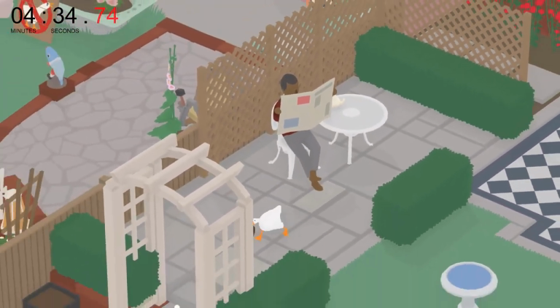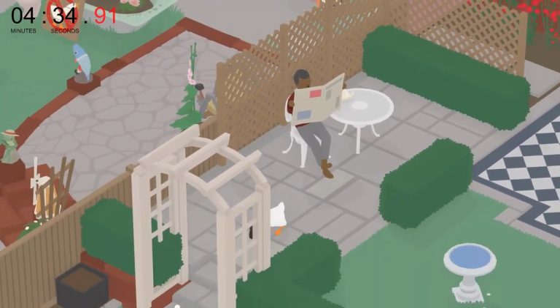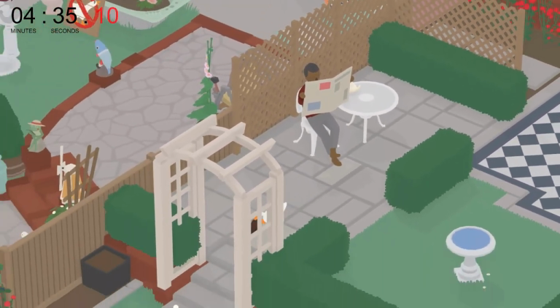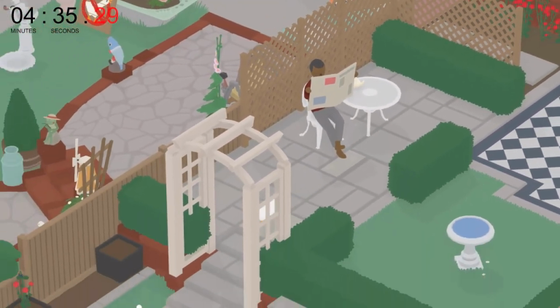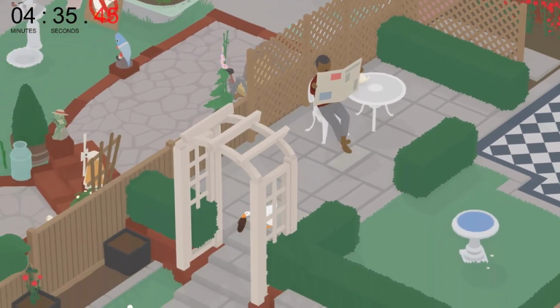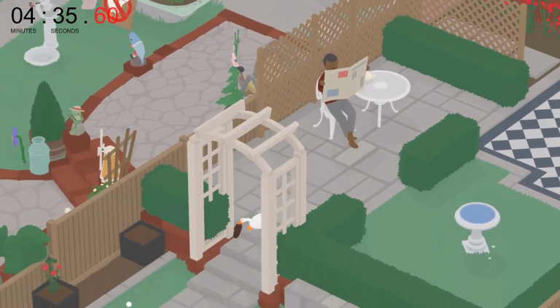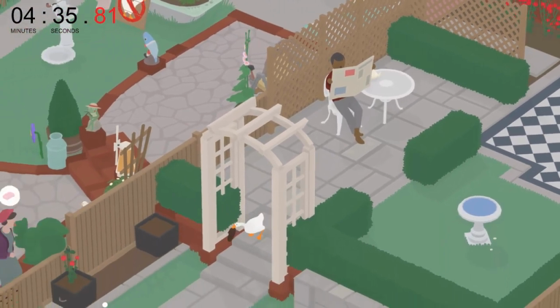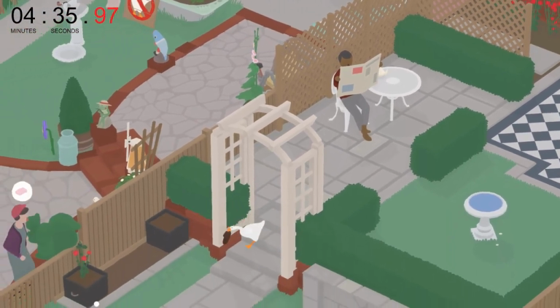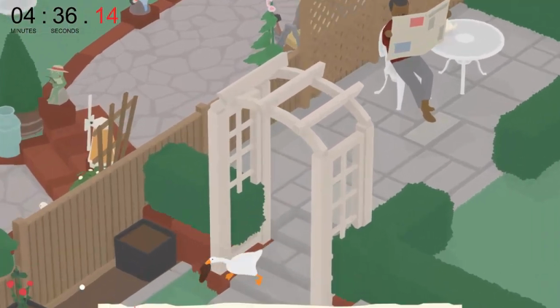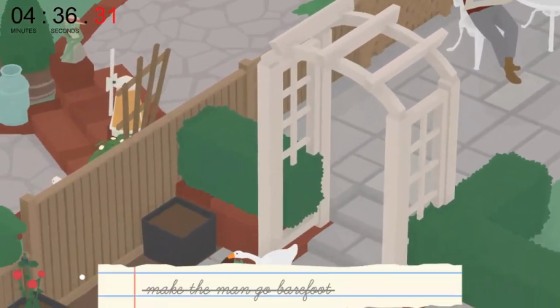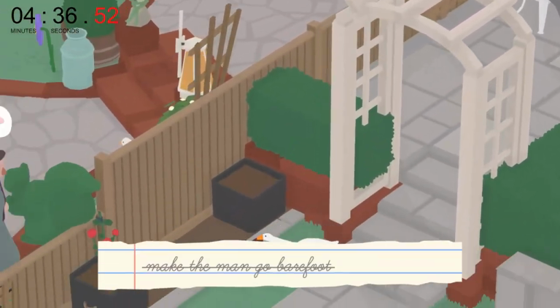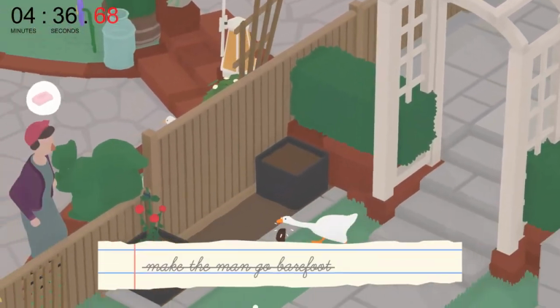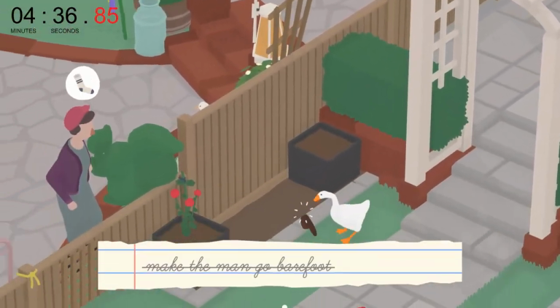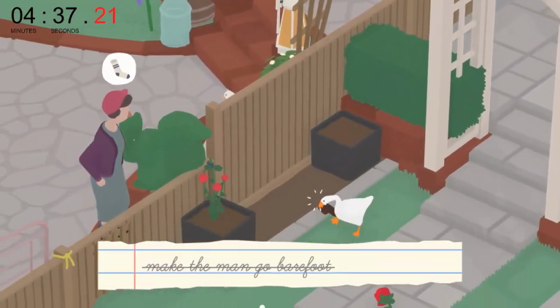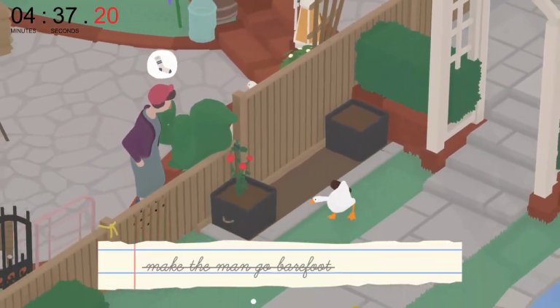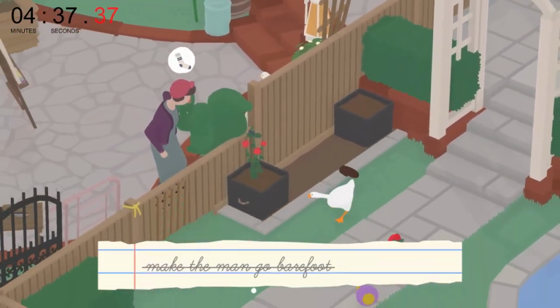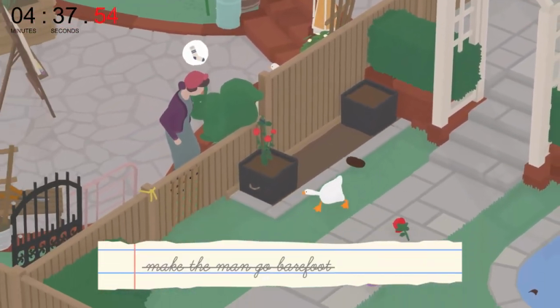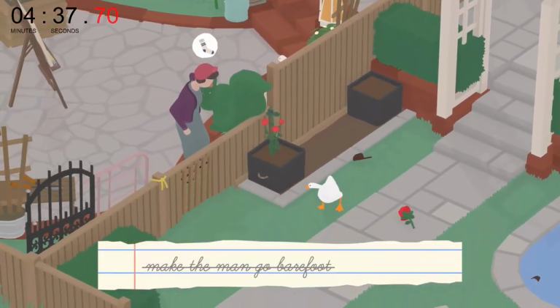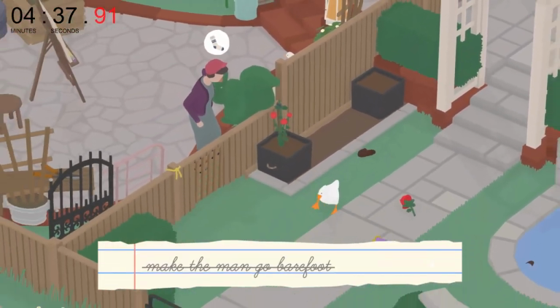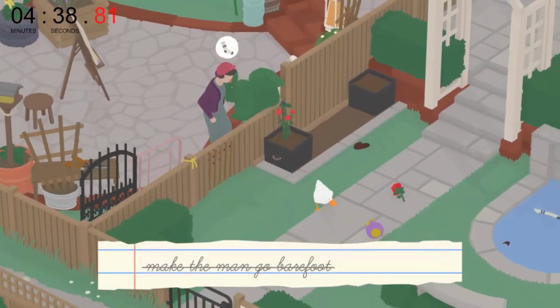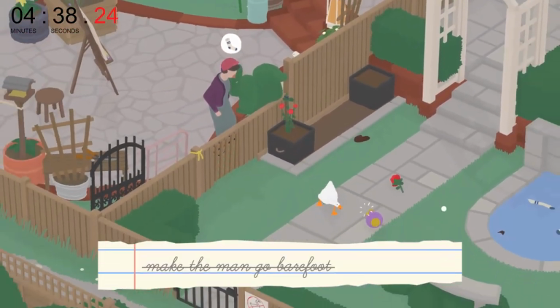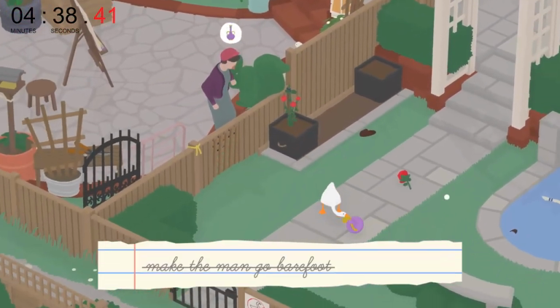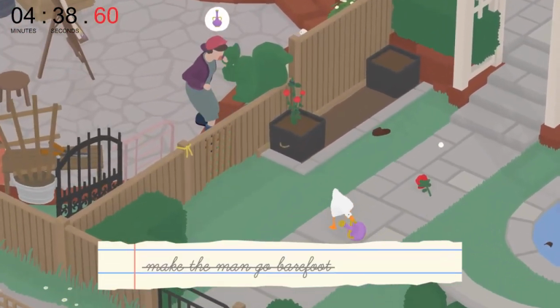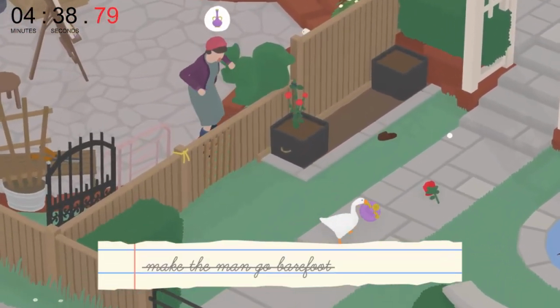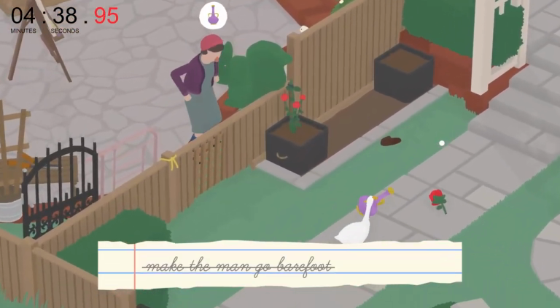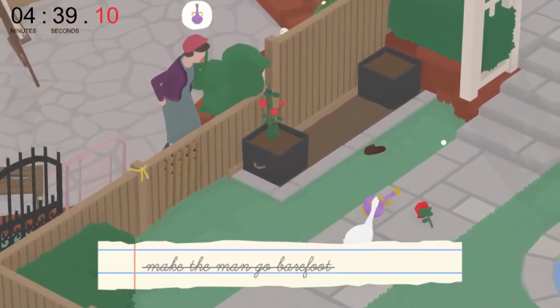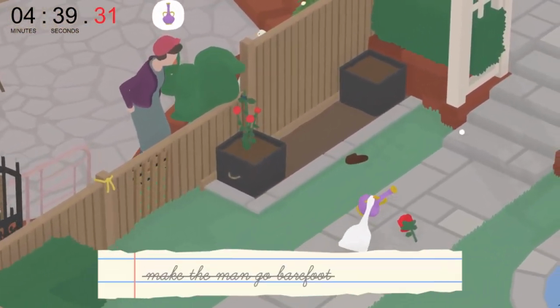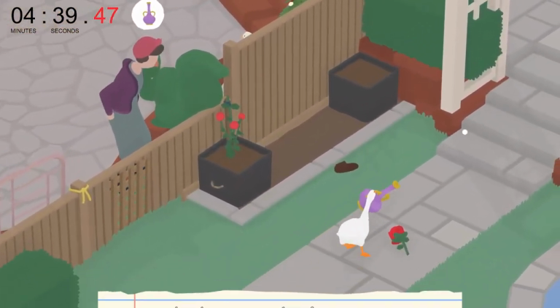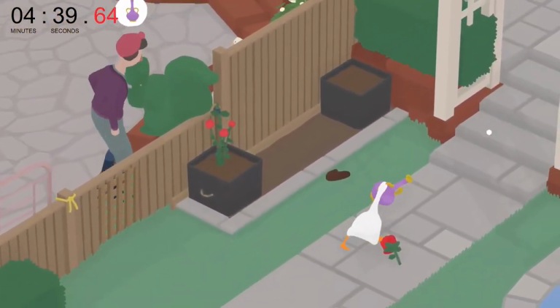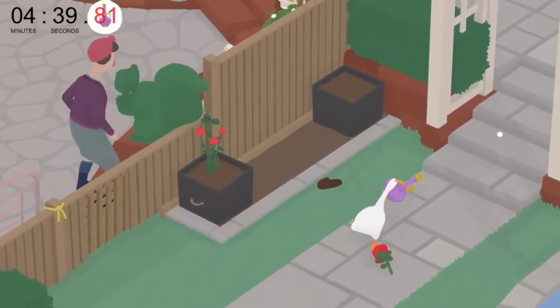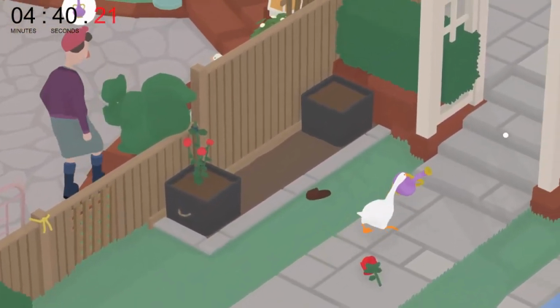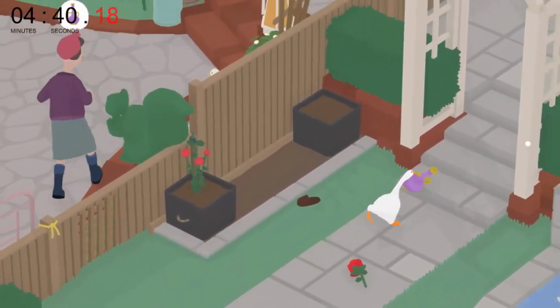There we are. This leaves us with one final task to complete, which is for him to break the vase.